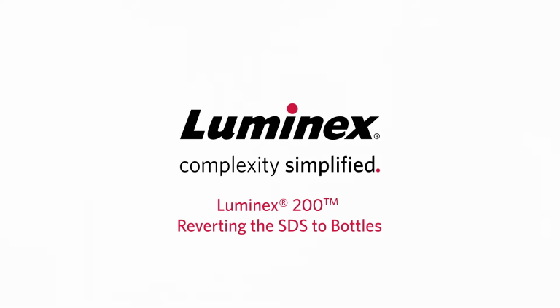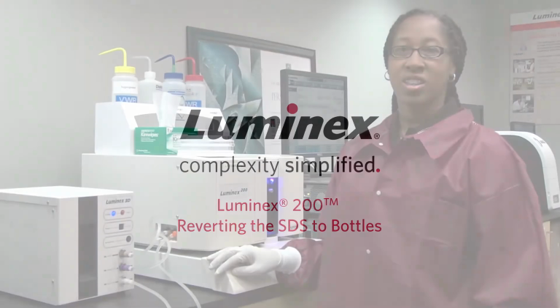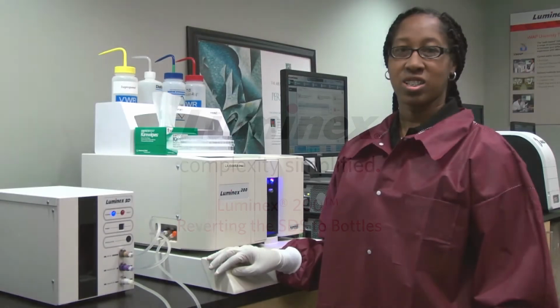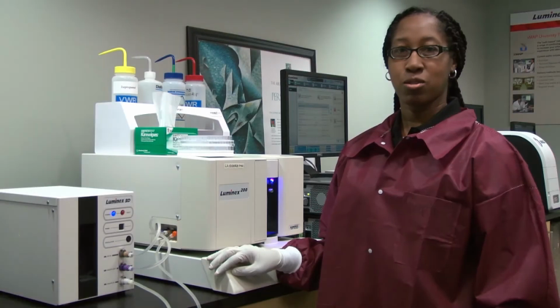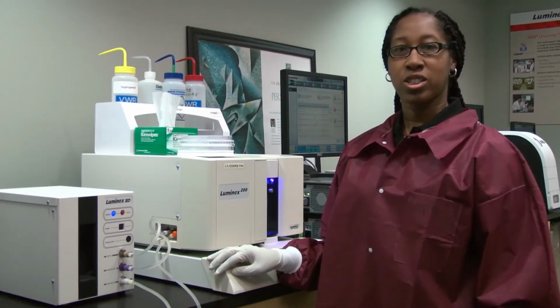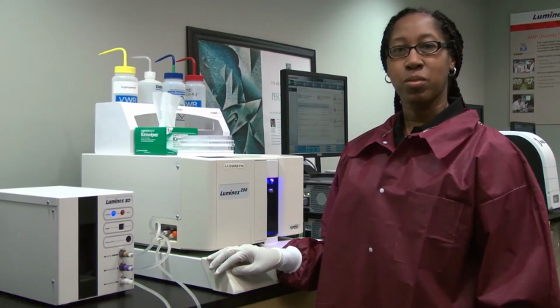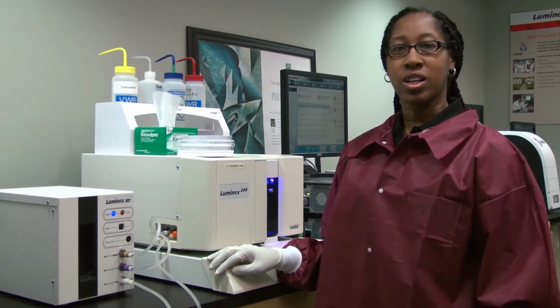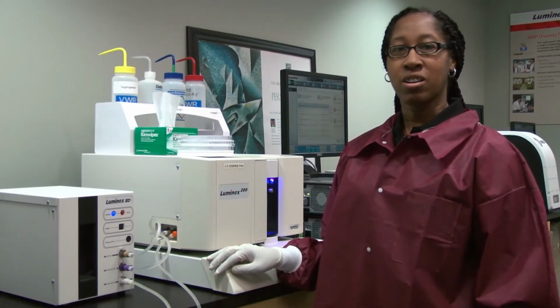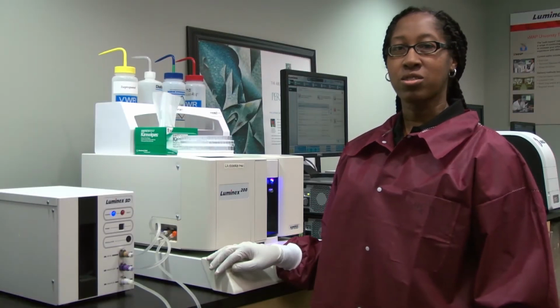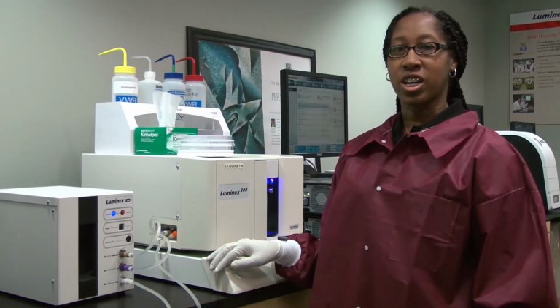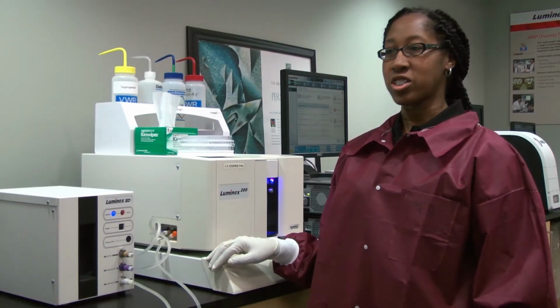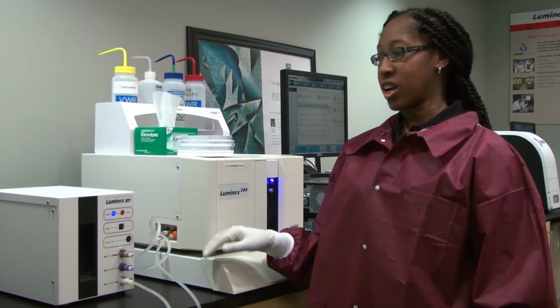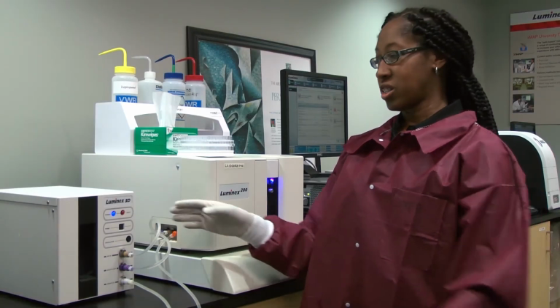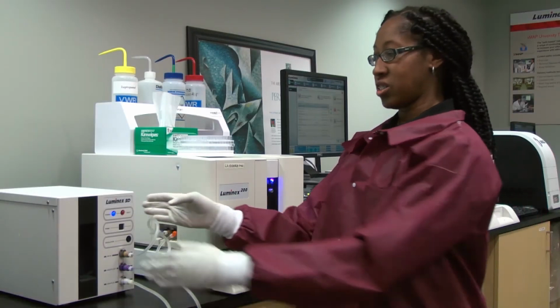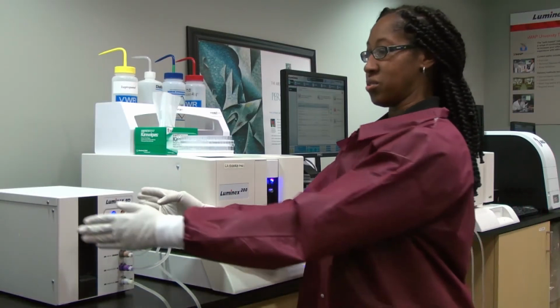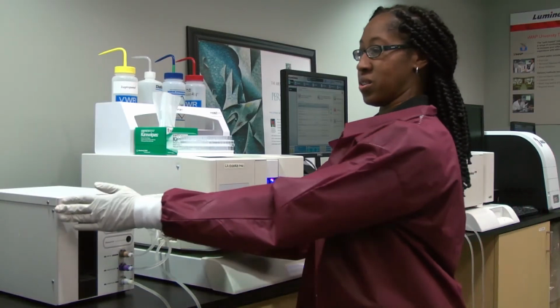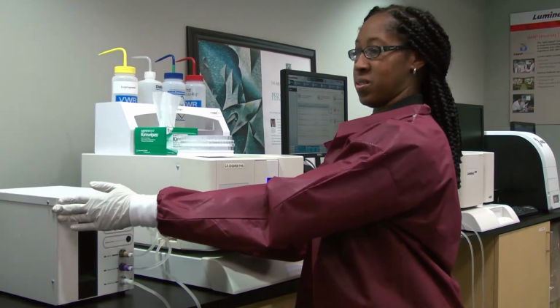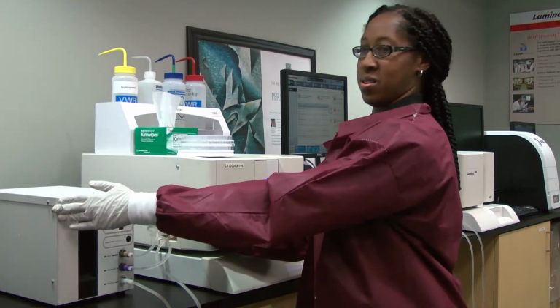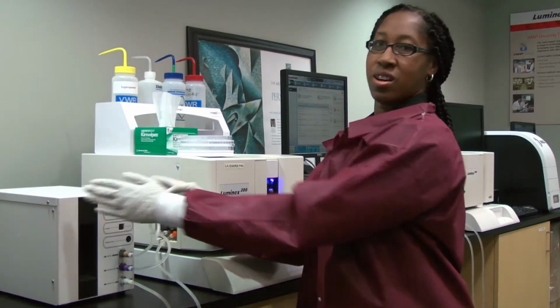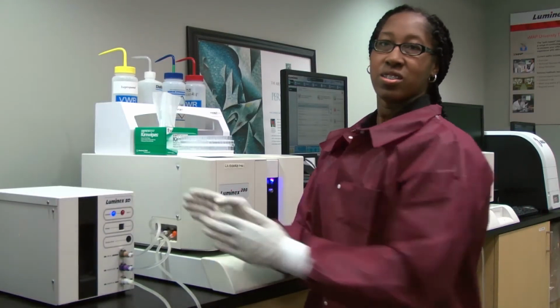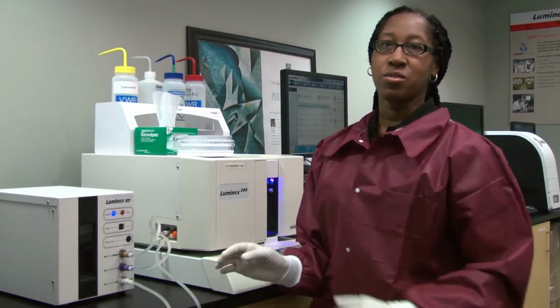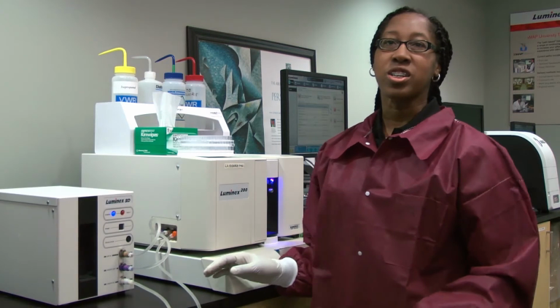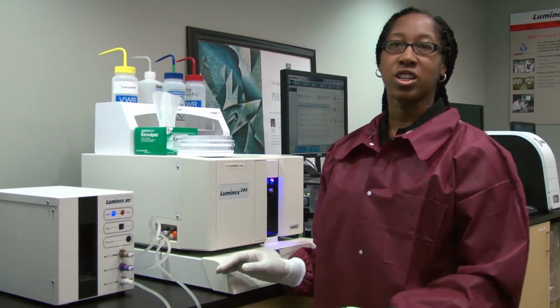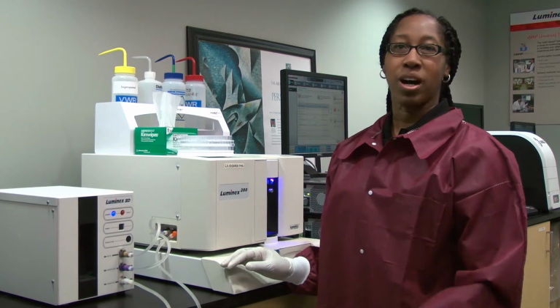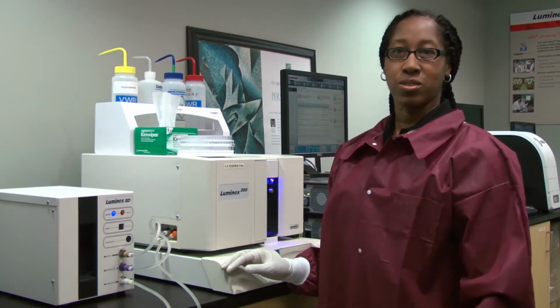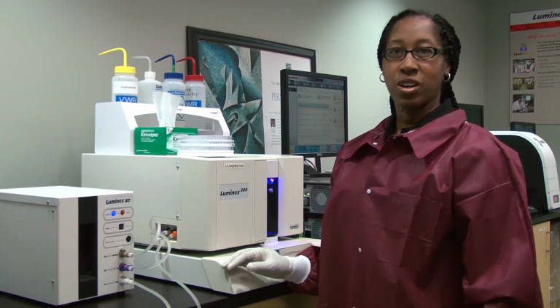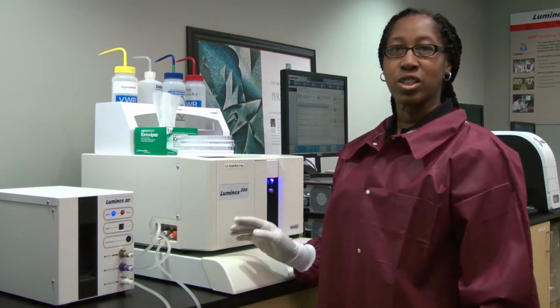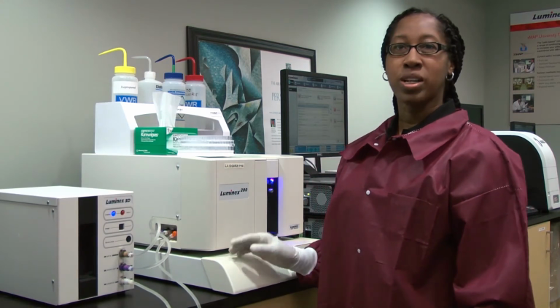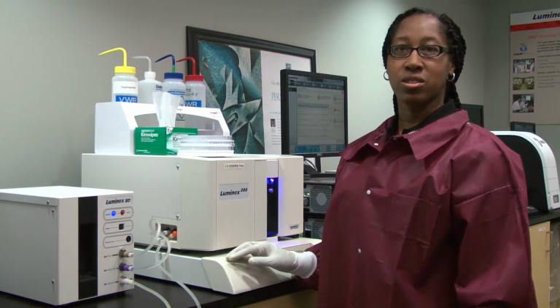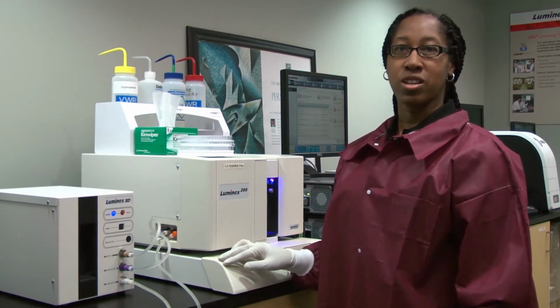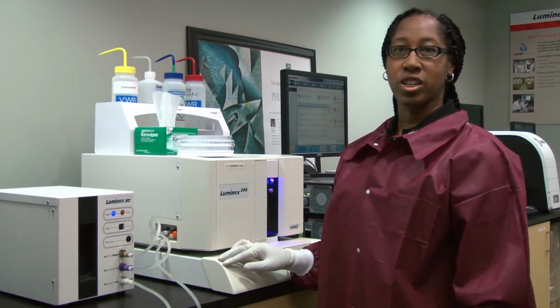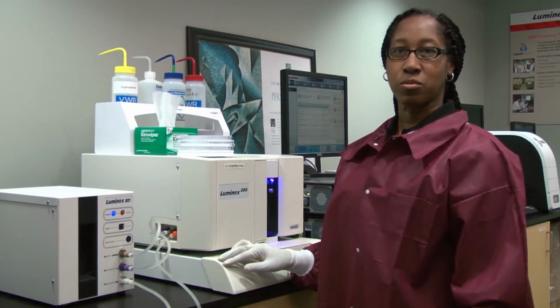This is a quick tip on how to change the SDS unit to the sheath bottles on the Luminex 200 instrument.